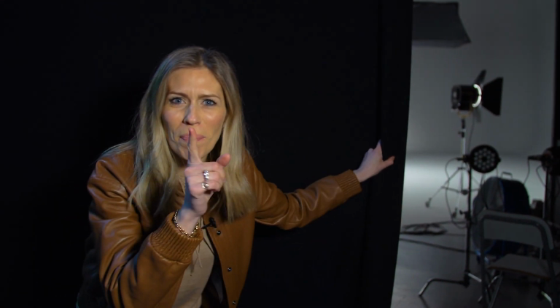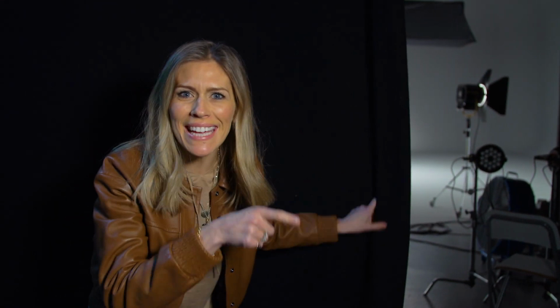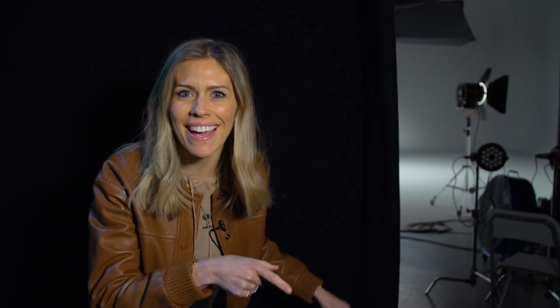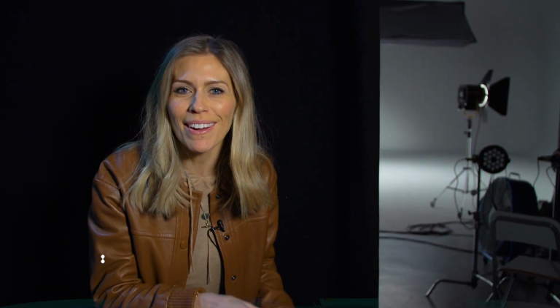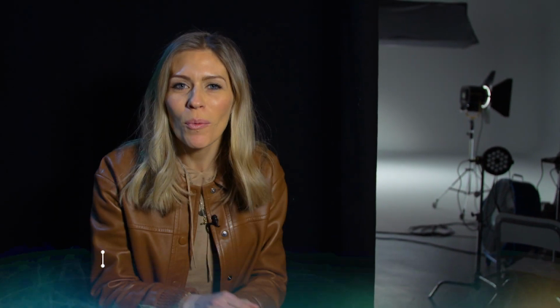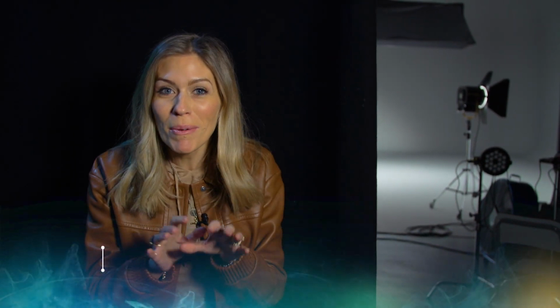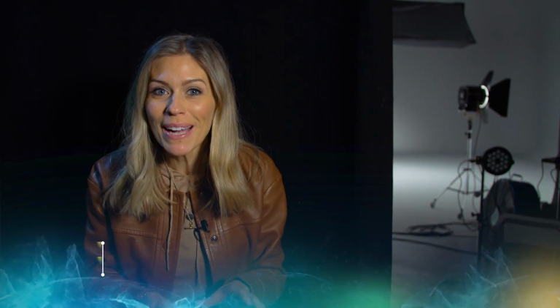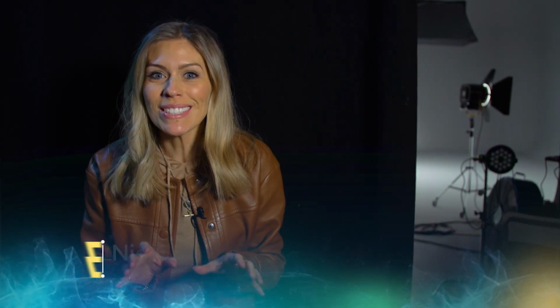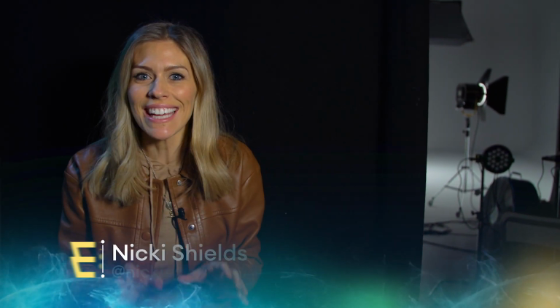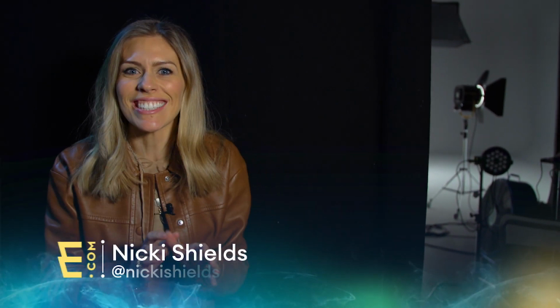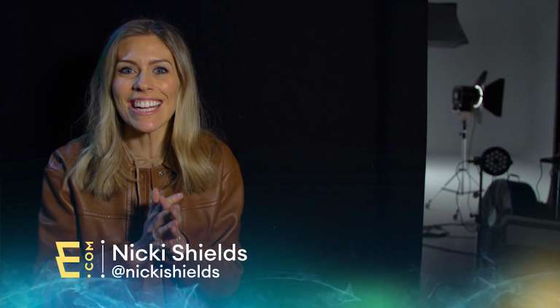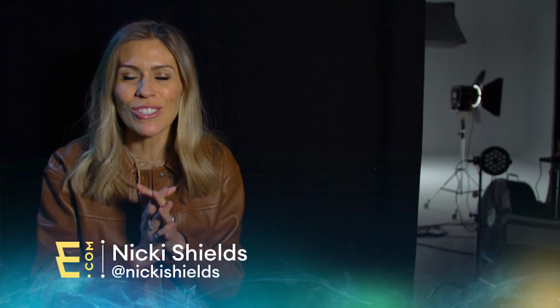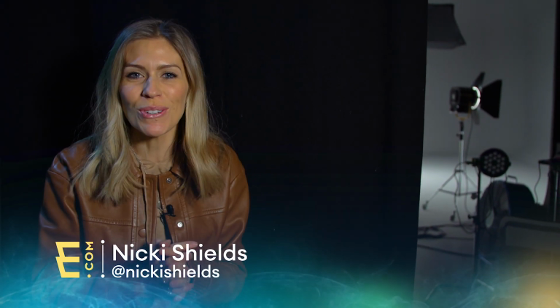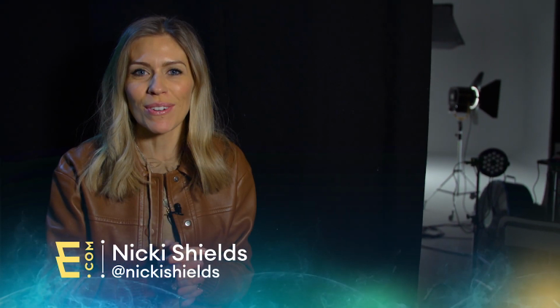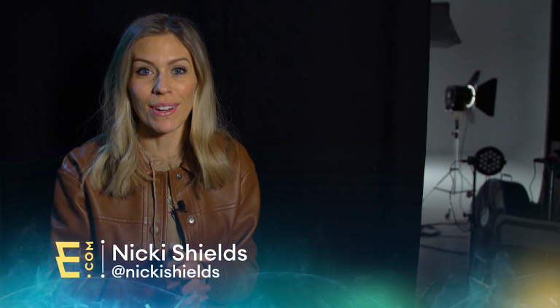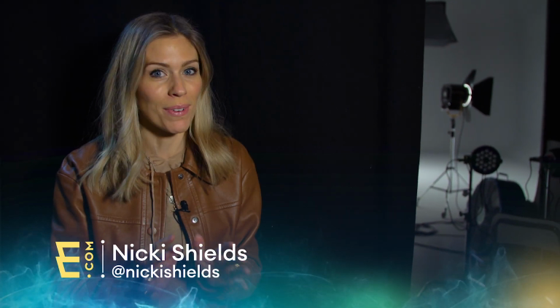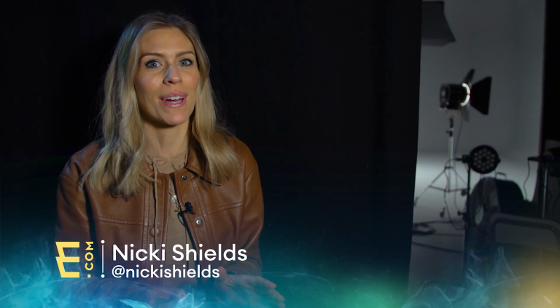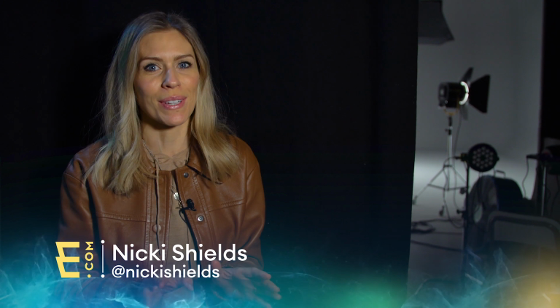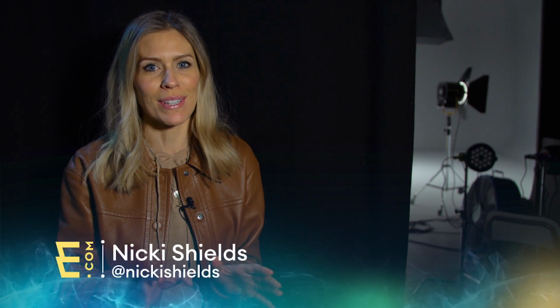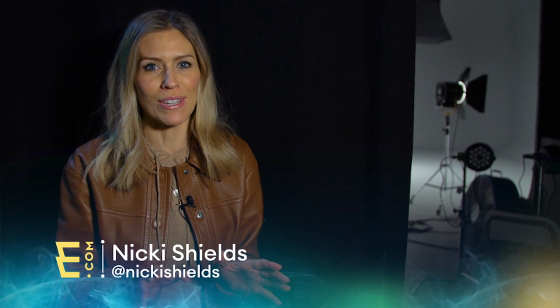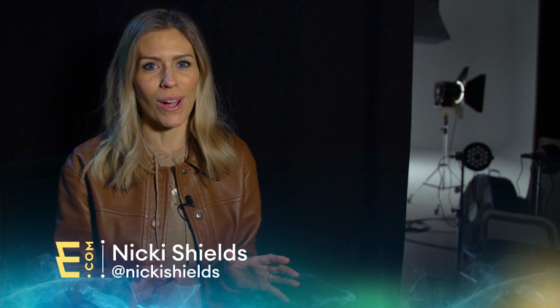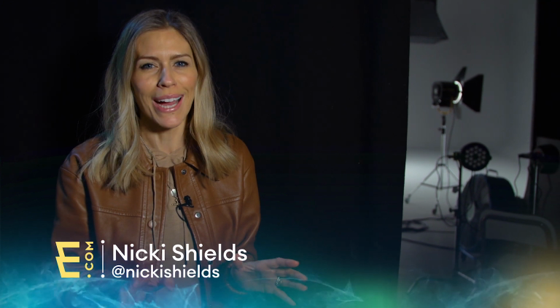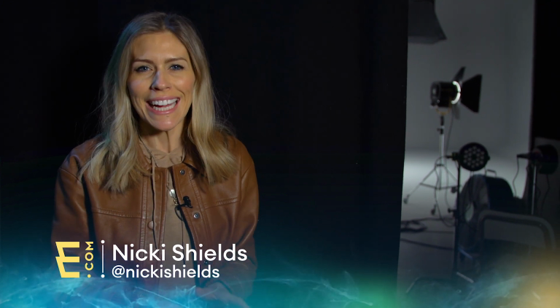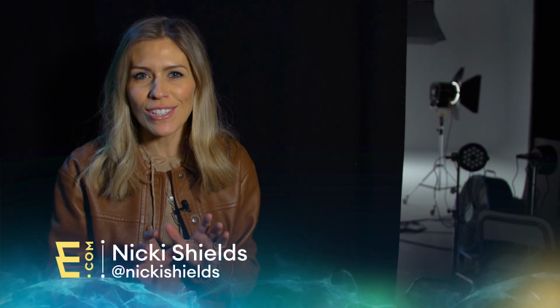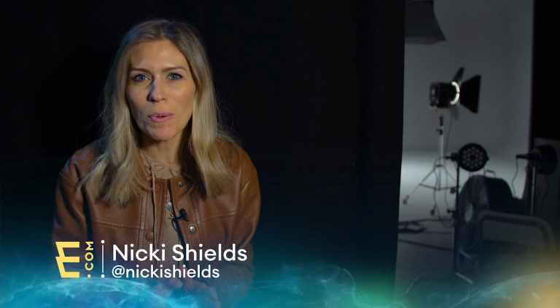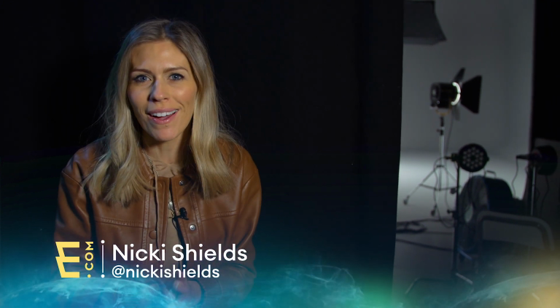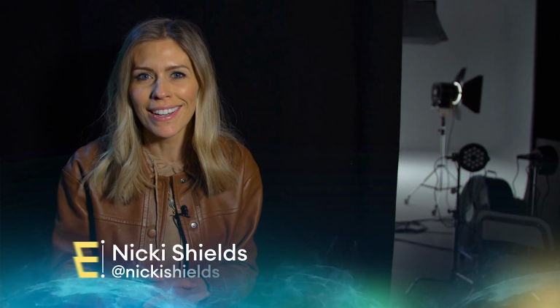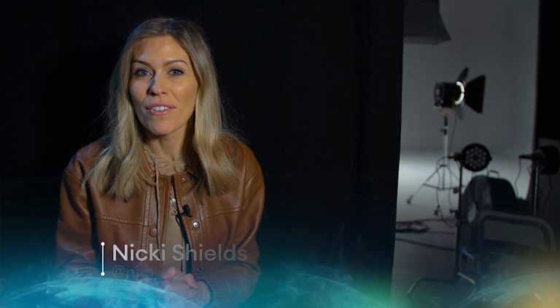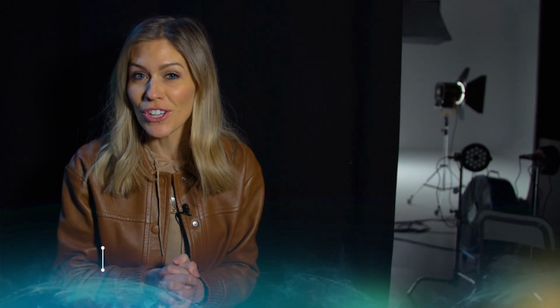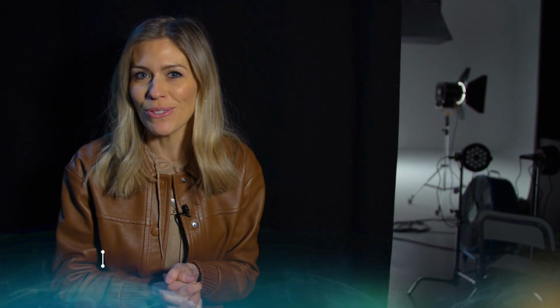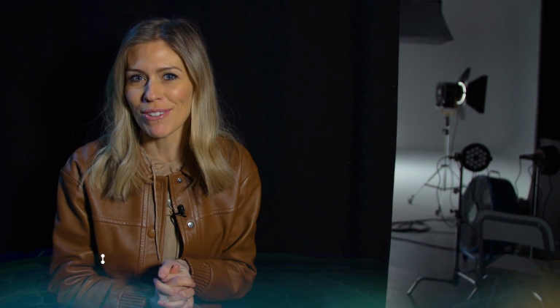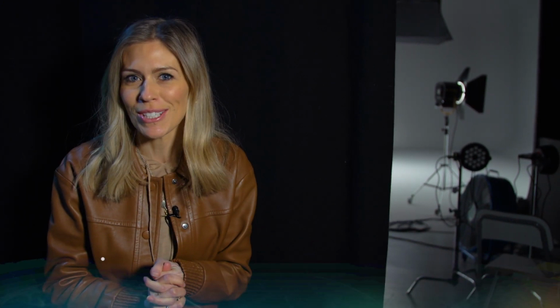No peeking yet. We're about to get an exclusive look at a very exciting new car. It's a supercar for the new generation.